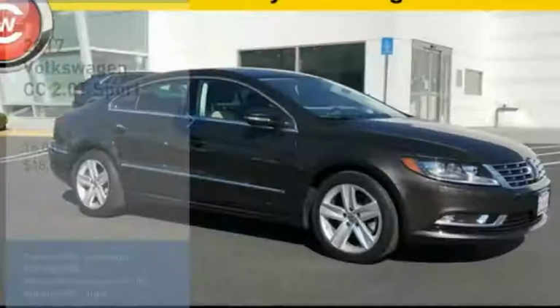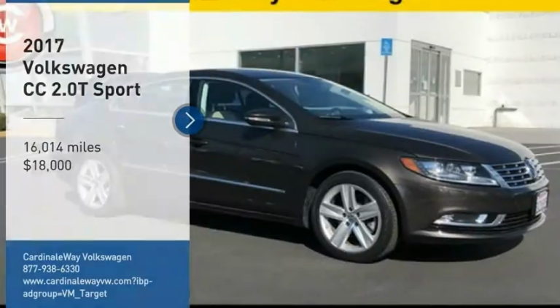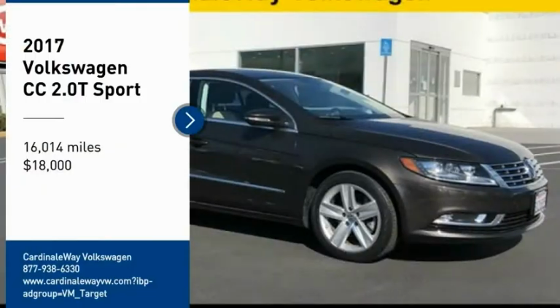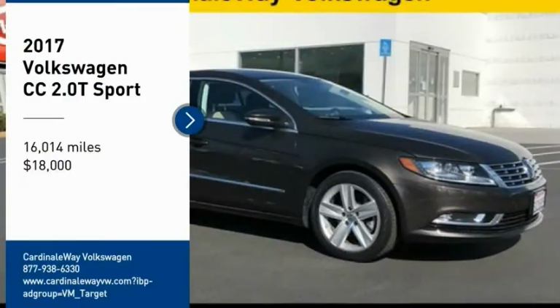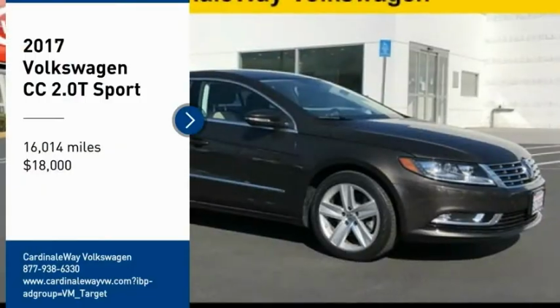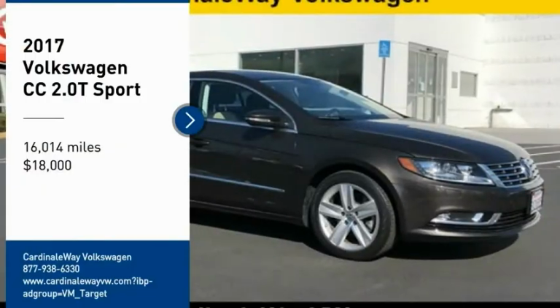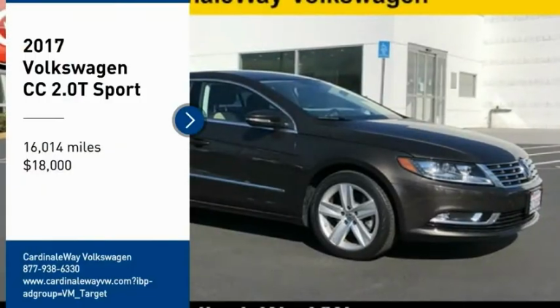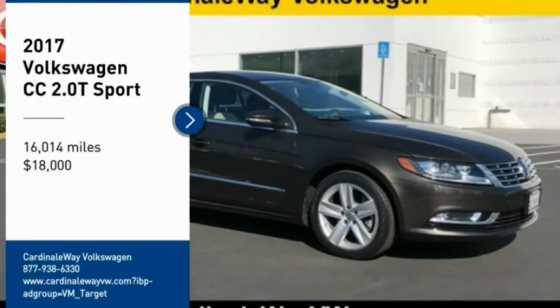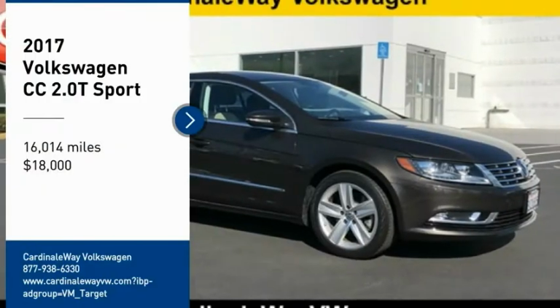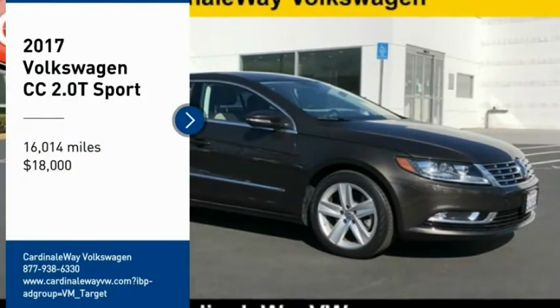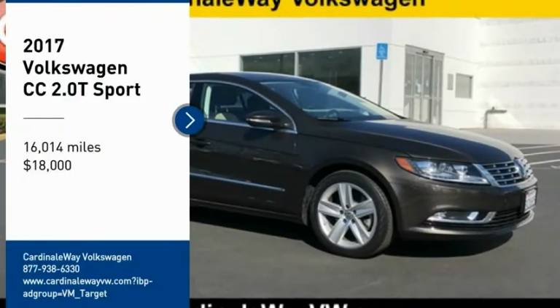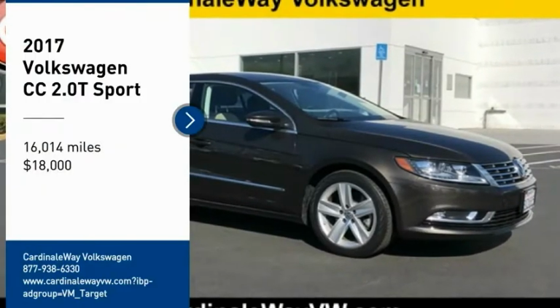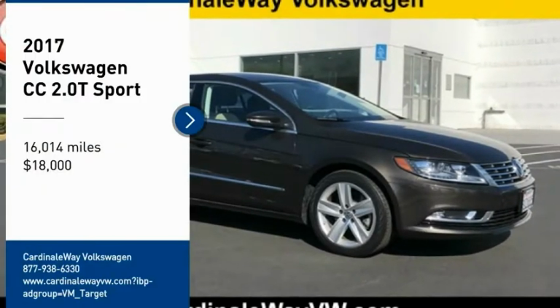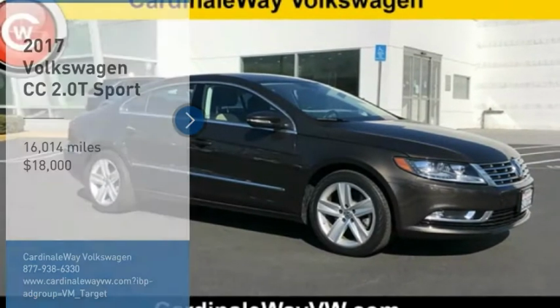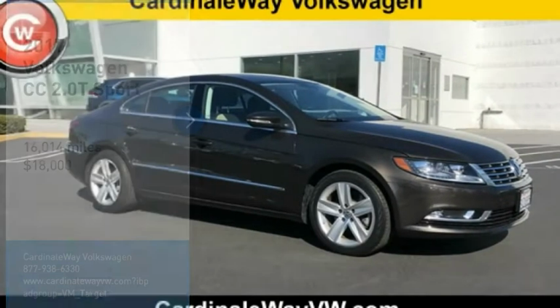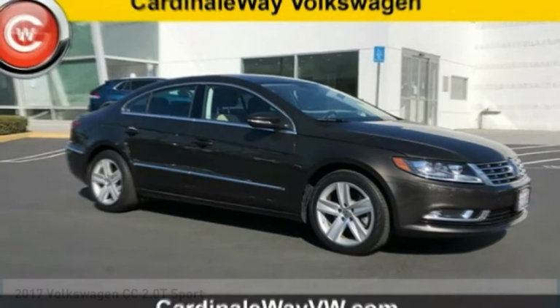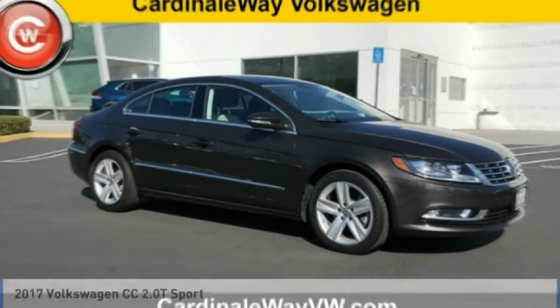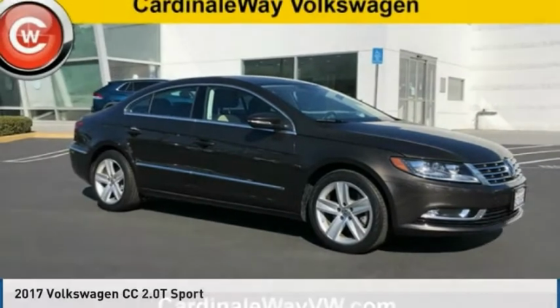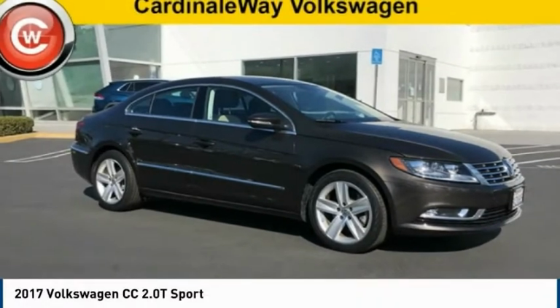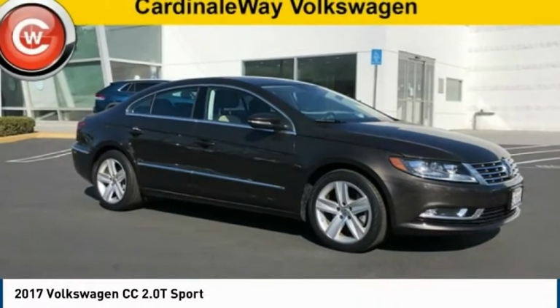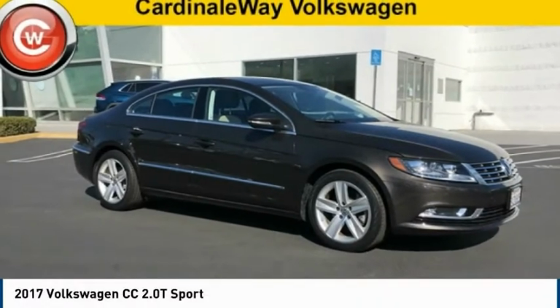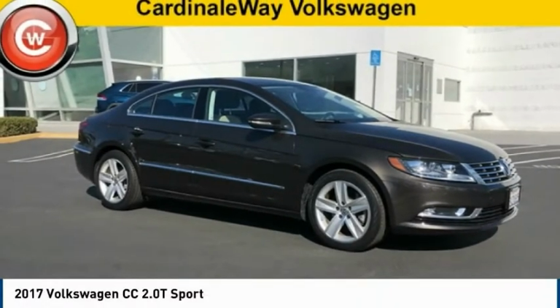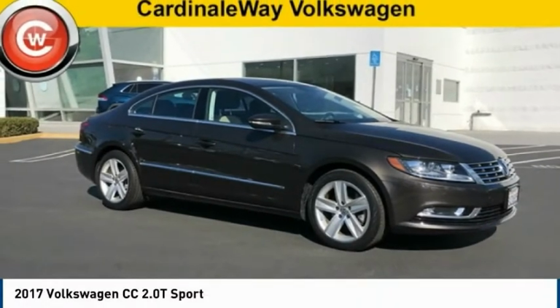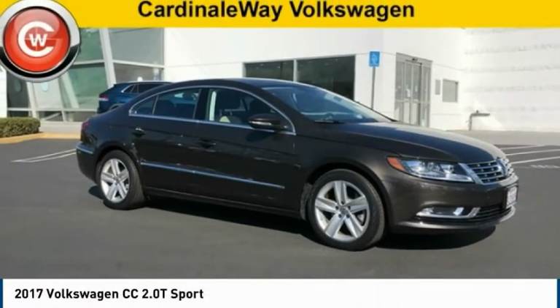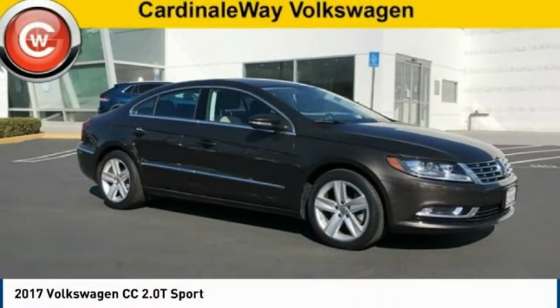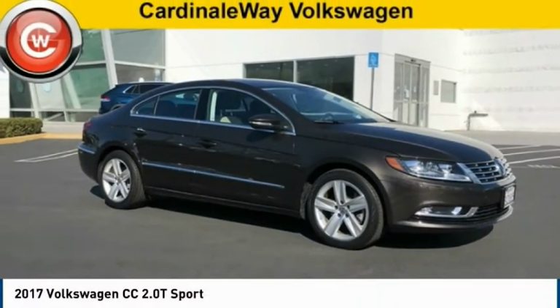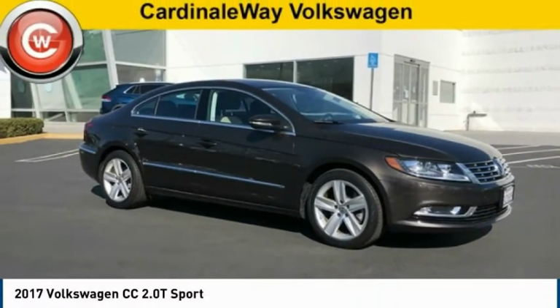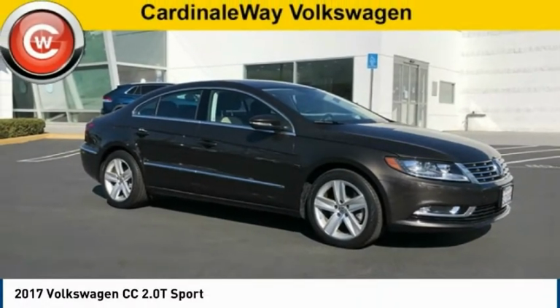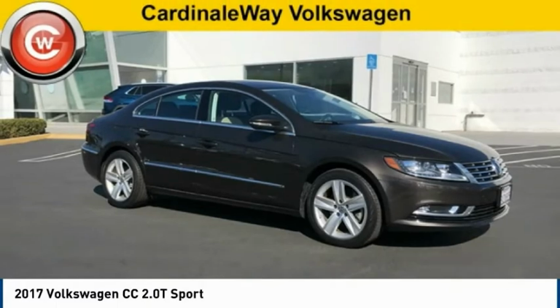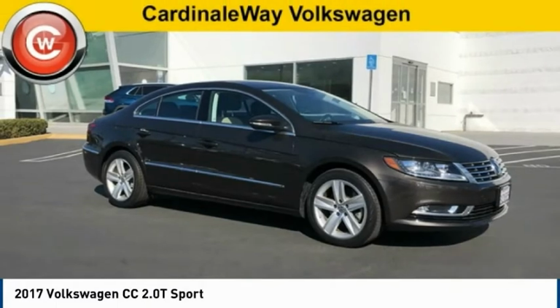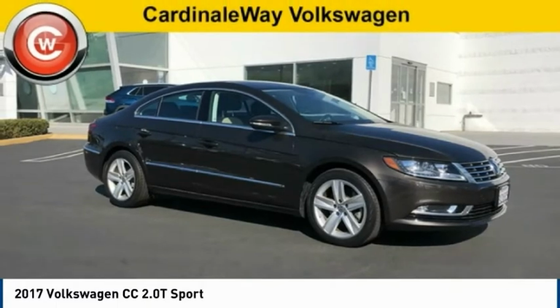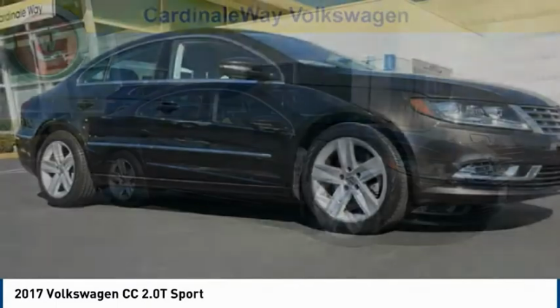Looking for the right vehicle? Check out the 2017 Volkswagen CC.